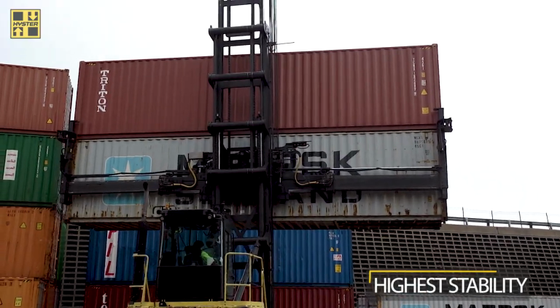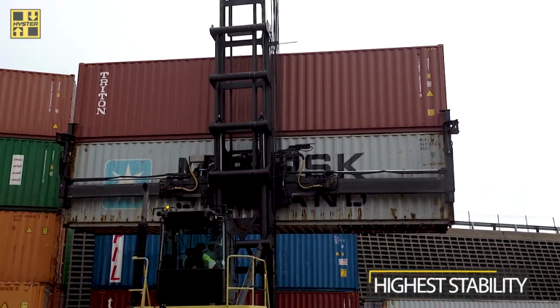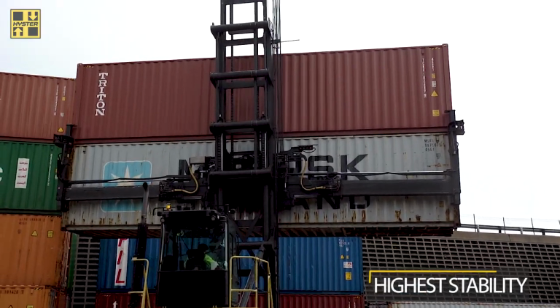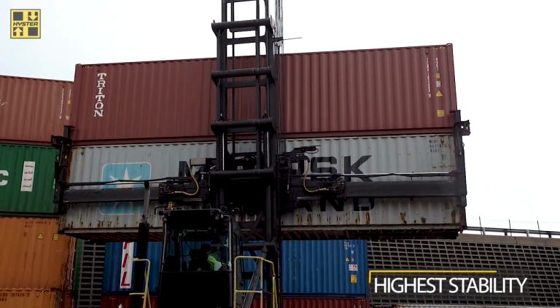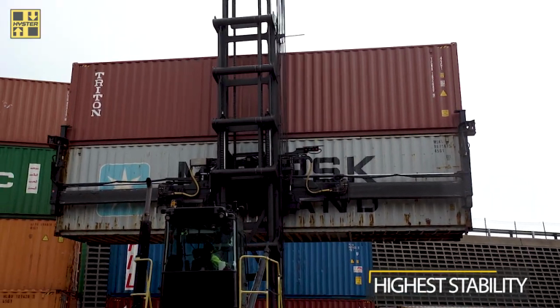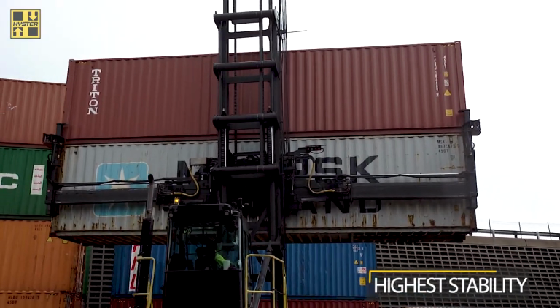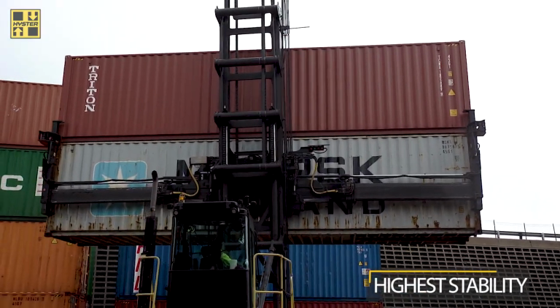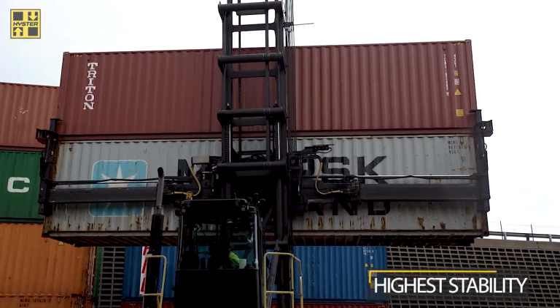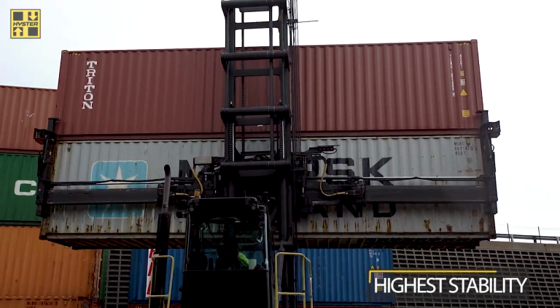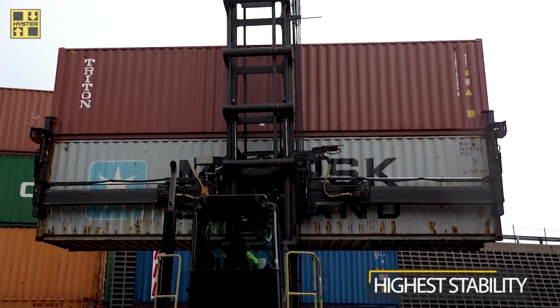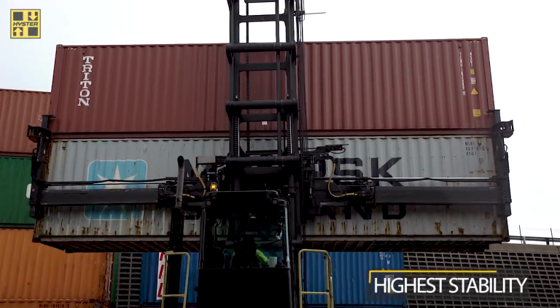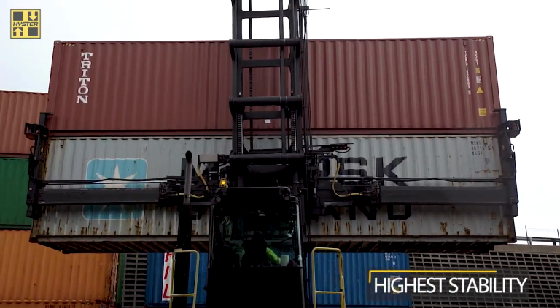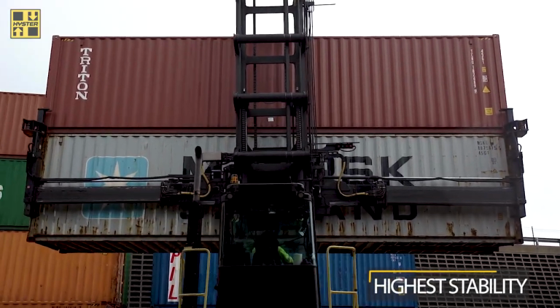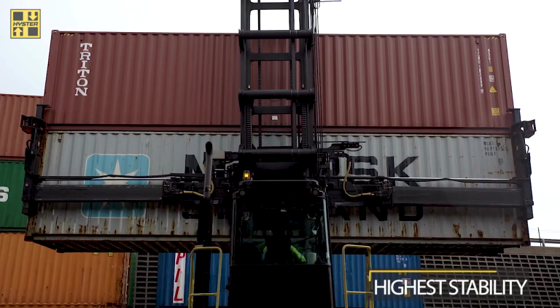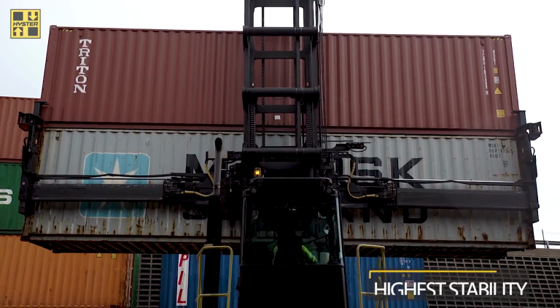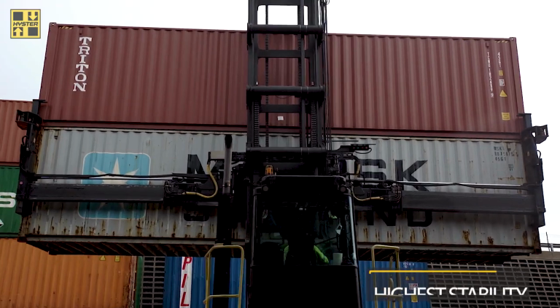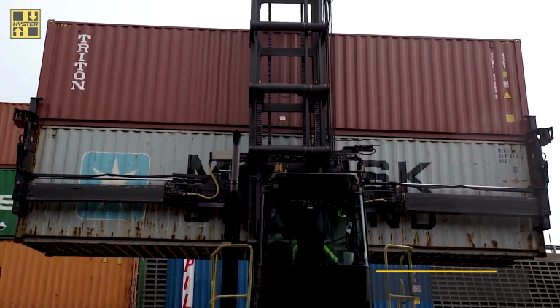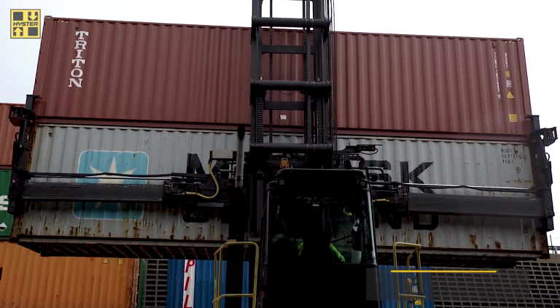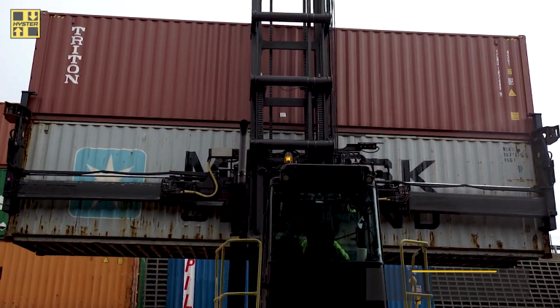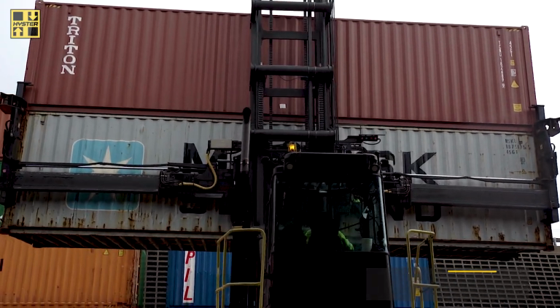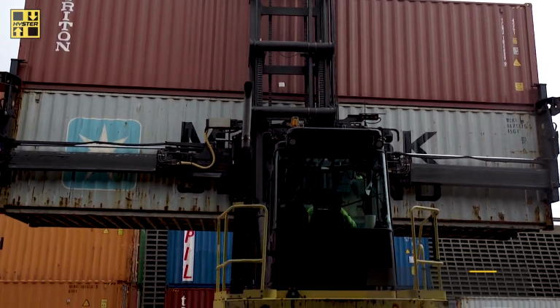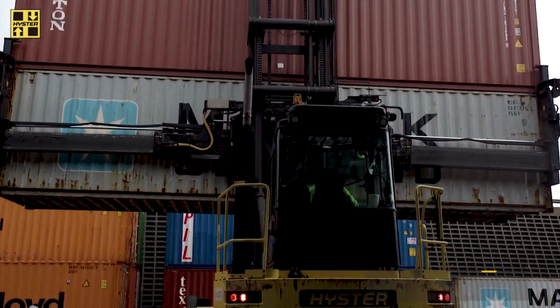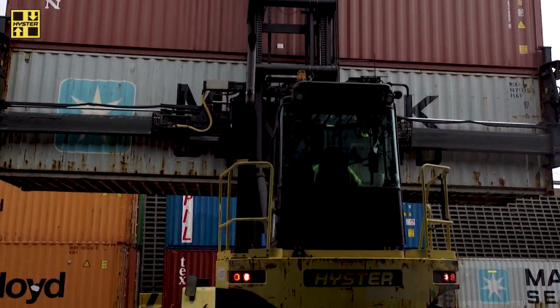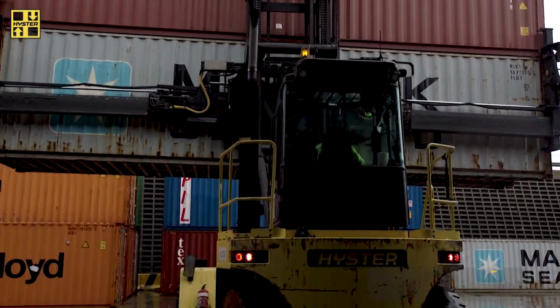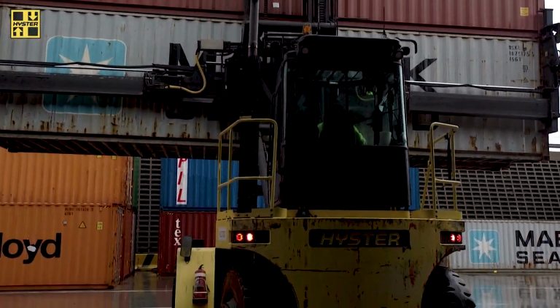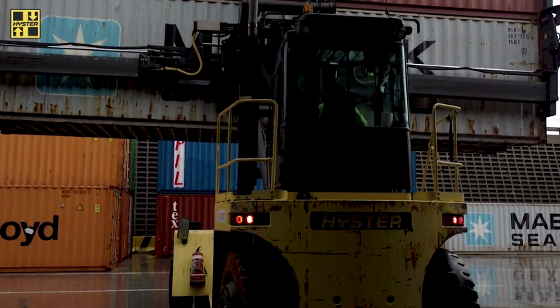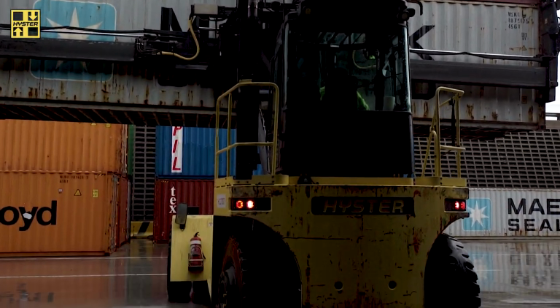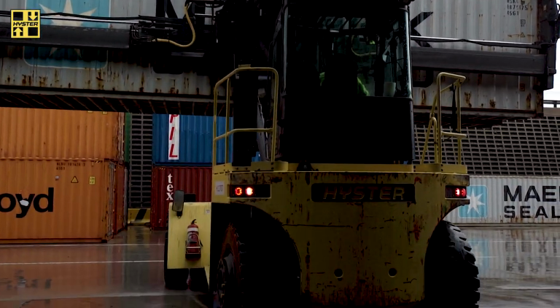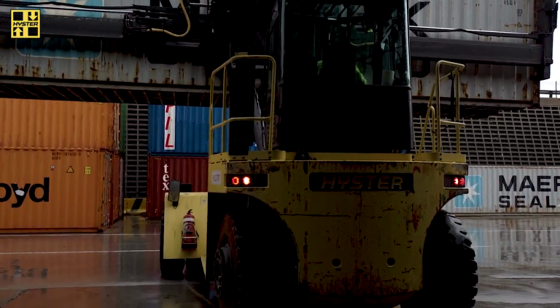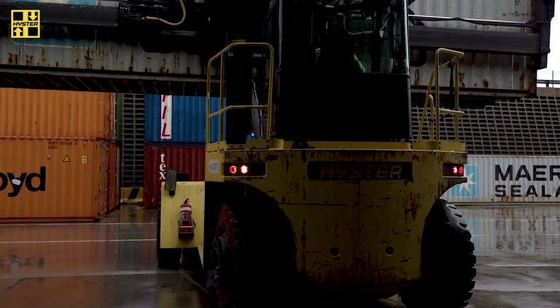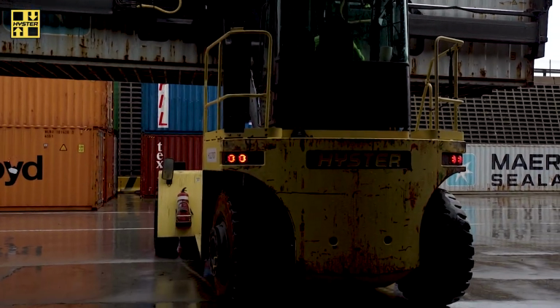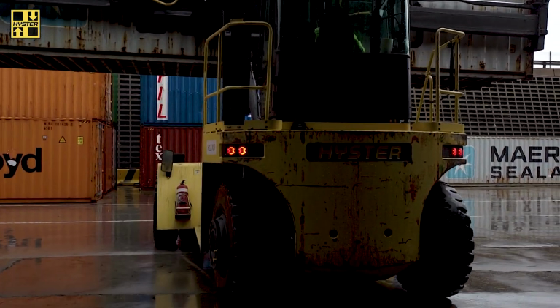The Hyster, it makes my job a lot easier in operating and giving good service.